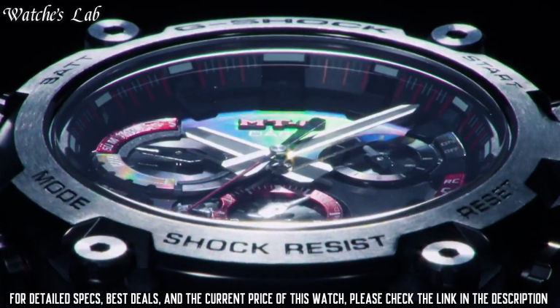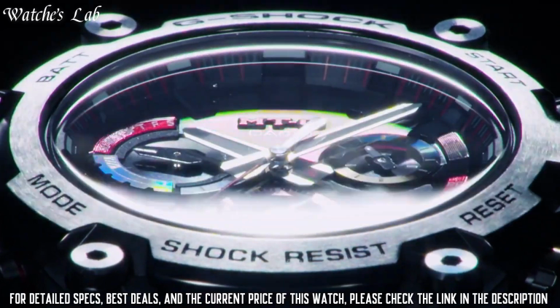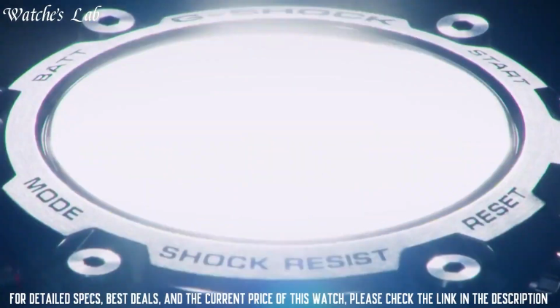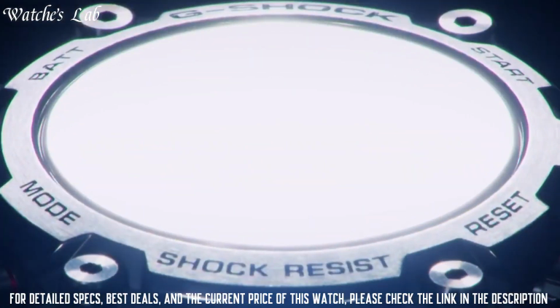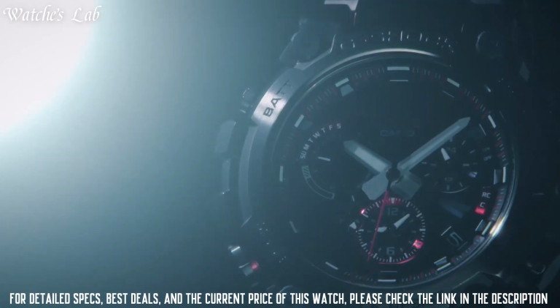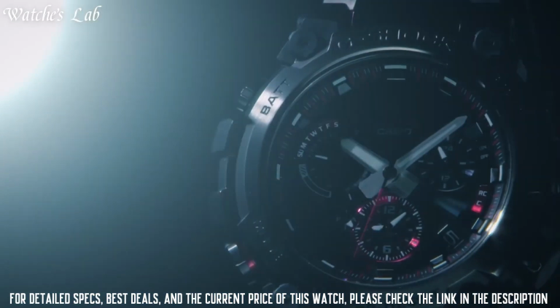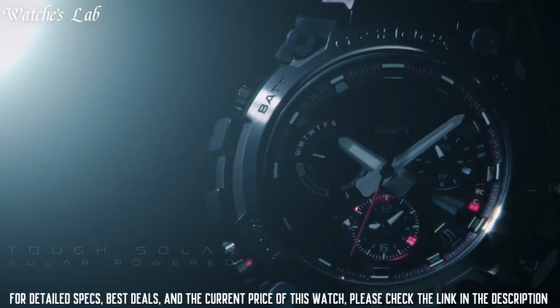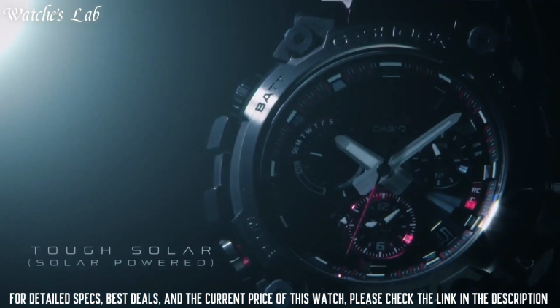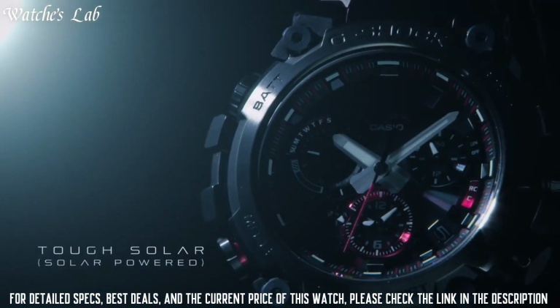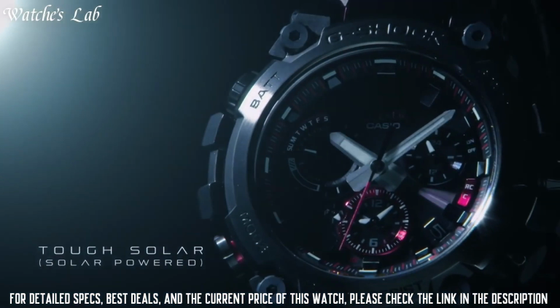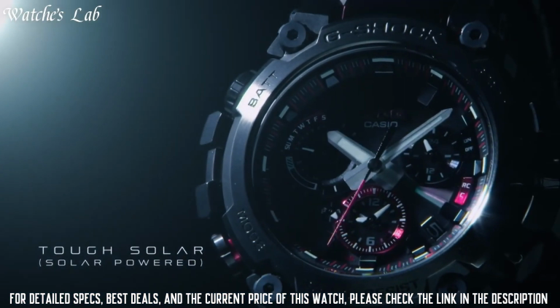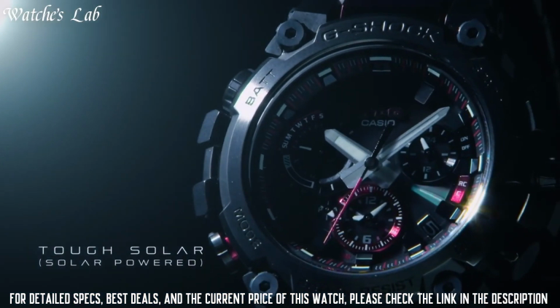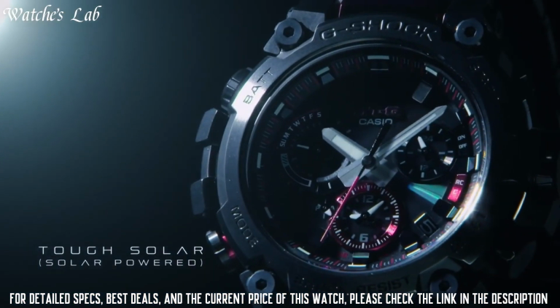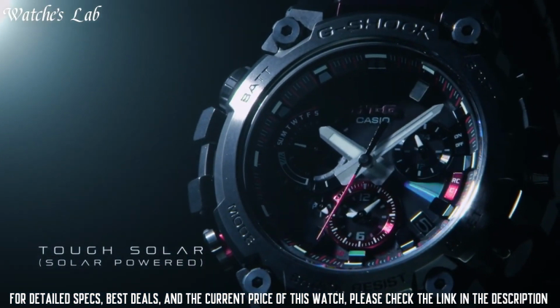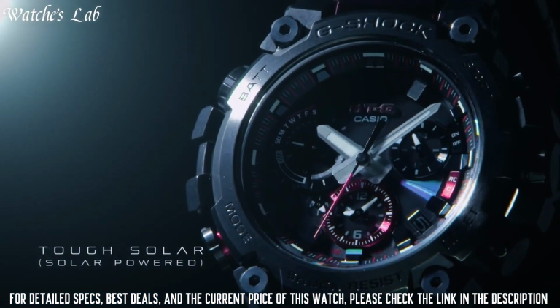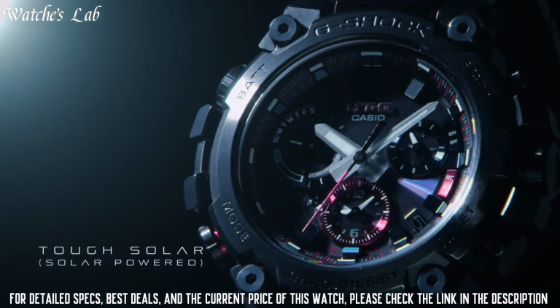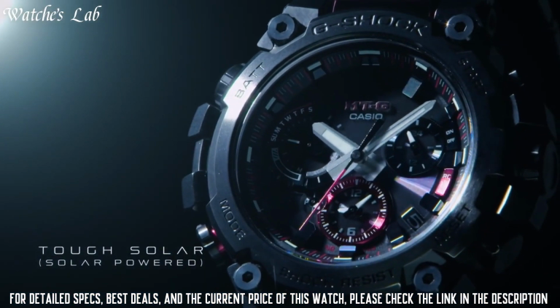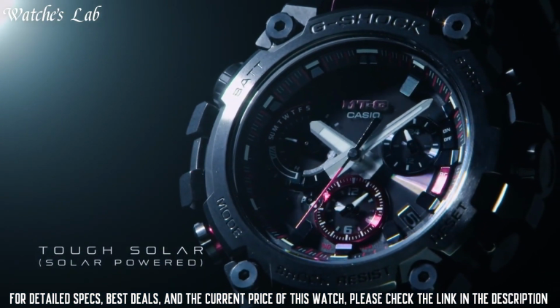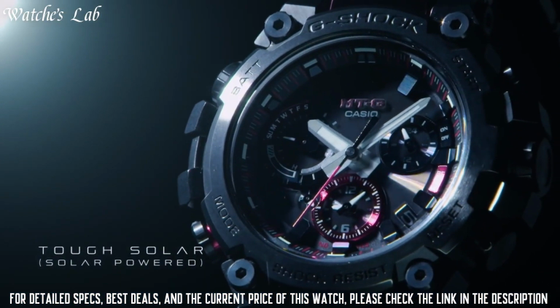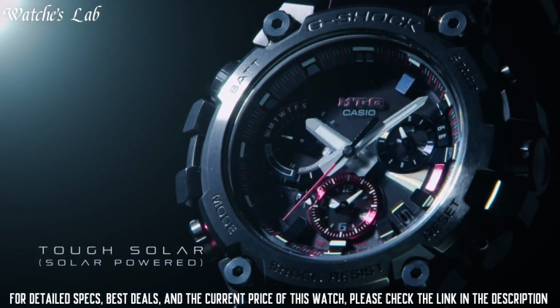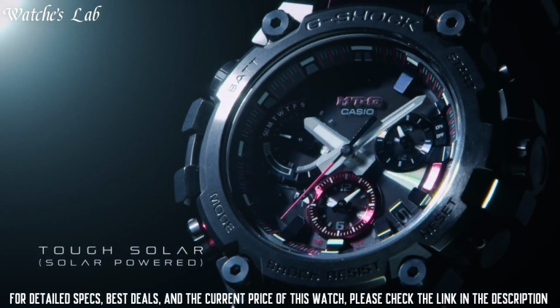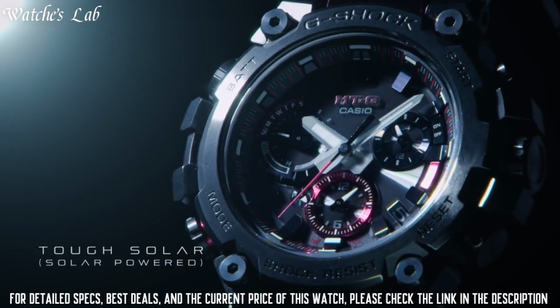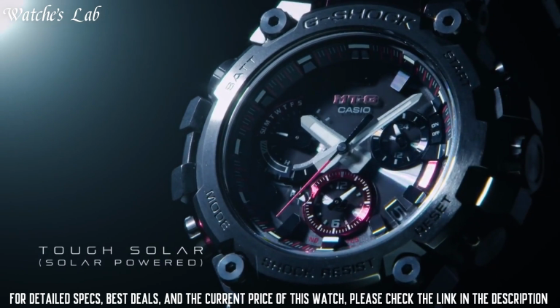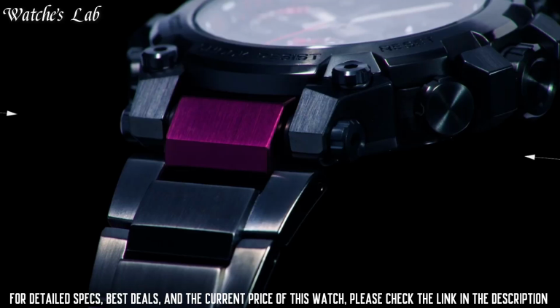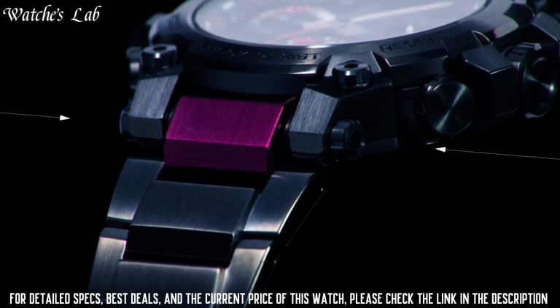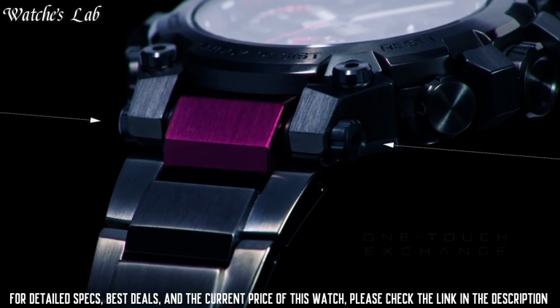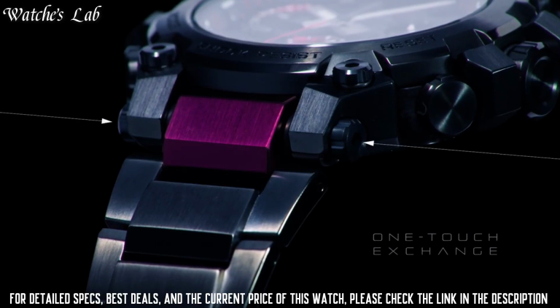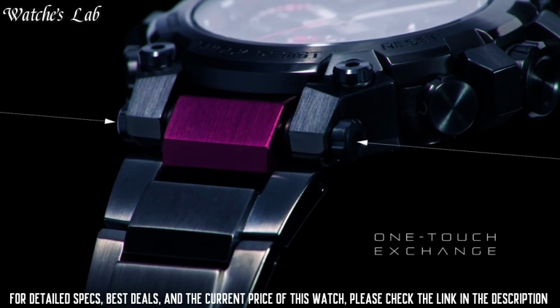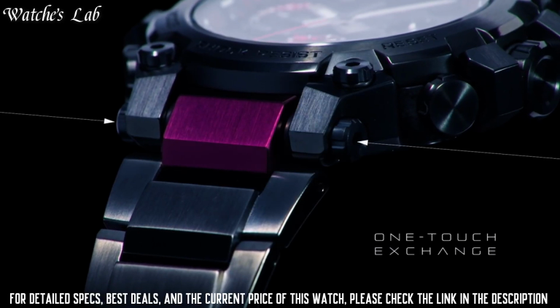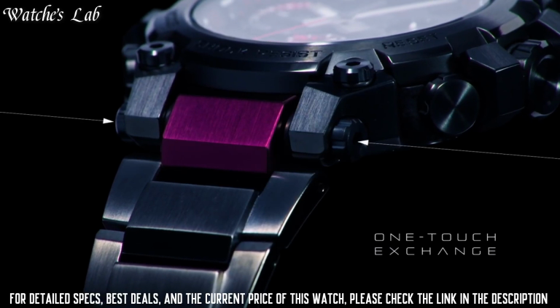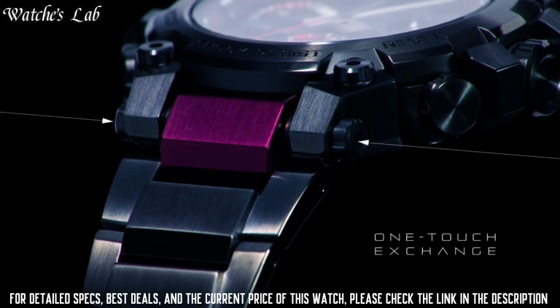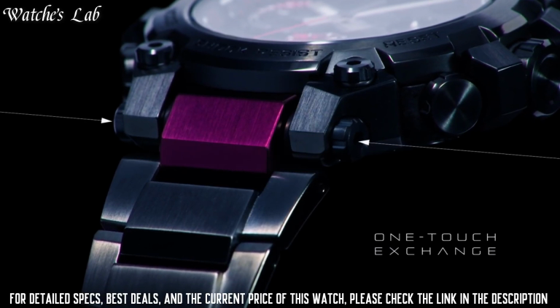Backlight, perpetual calendar, date, day, chronograph, alarm, and power reserve indicator.